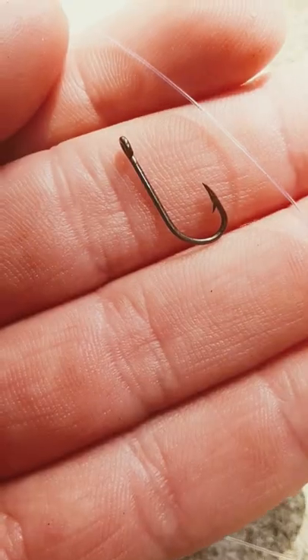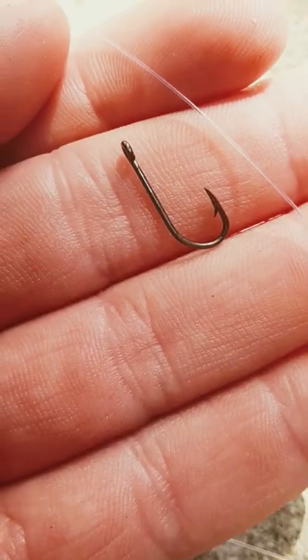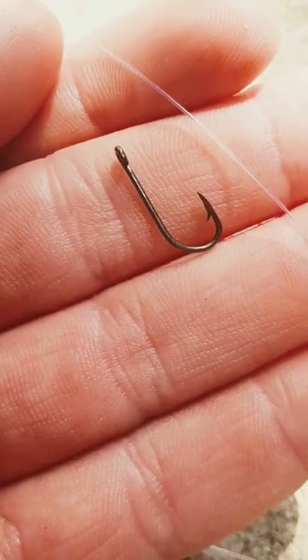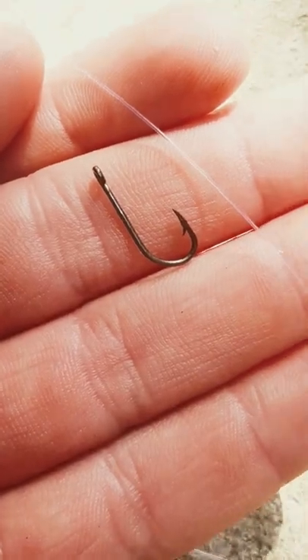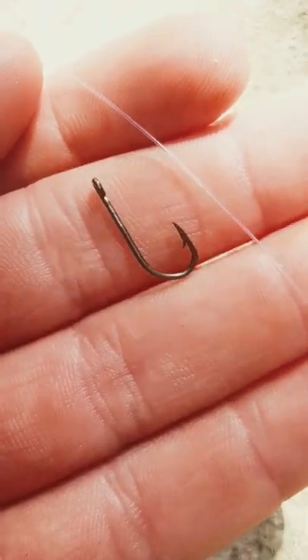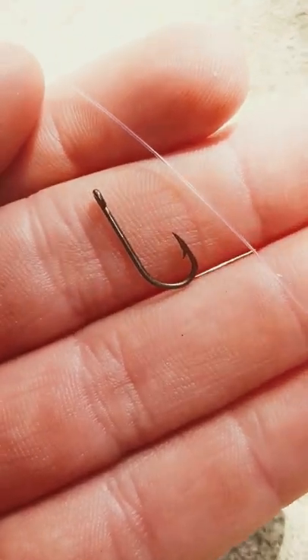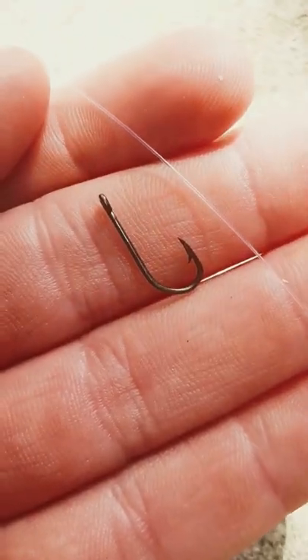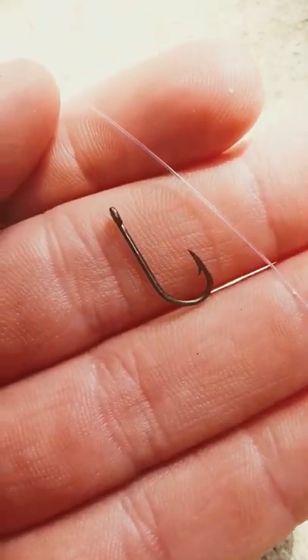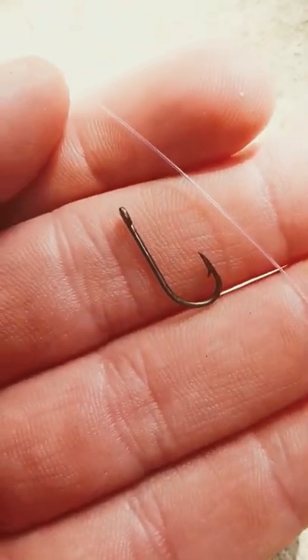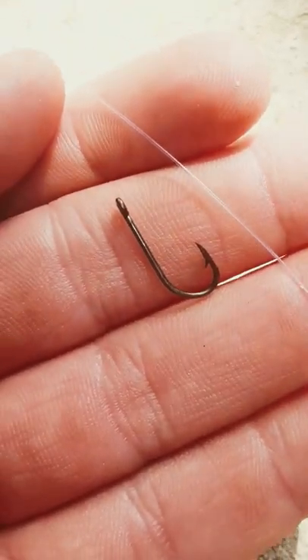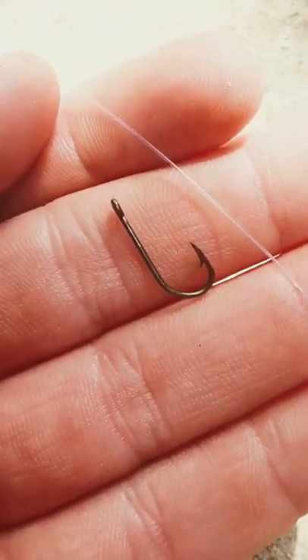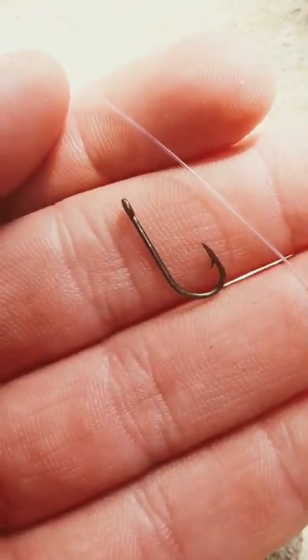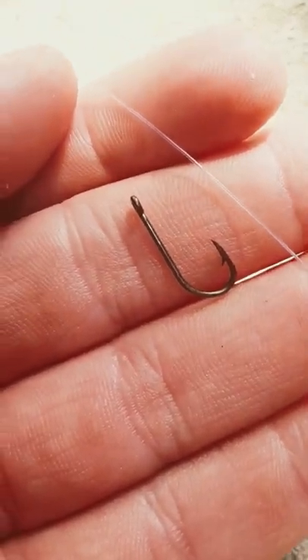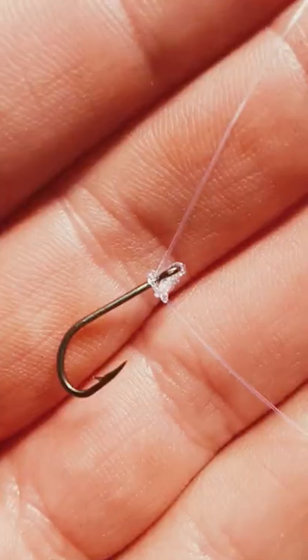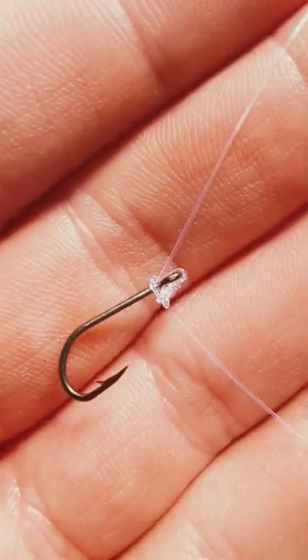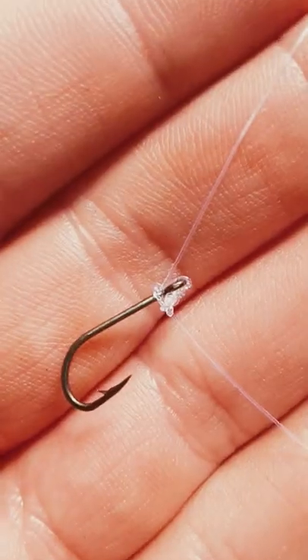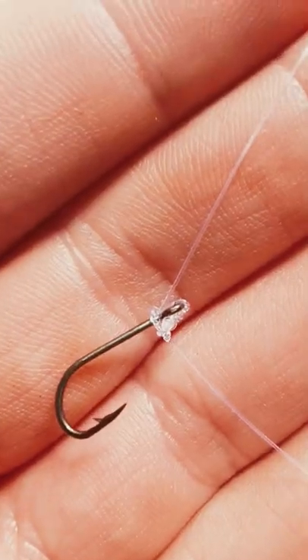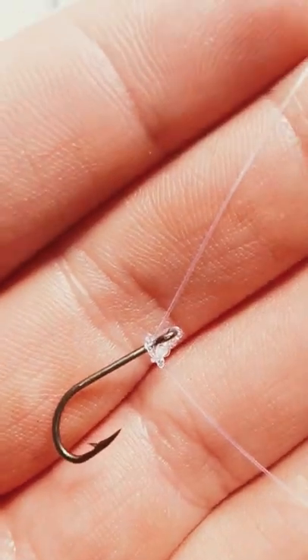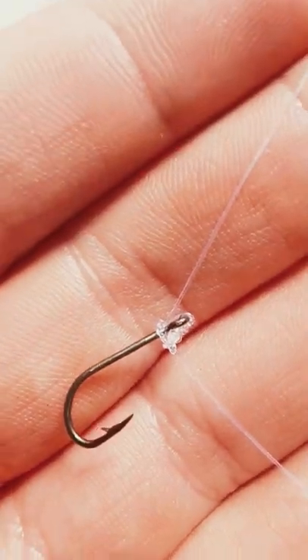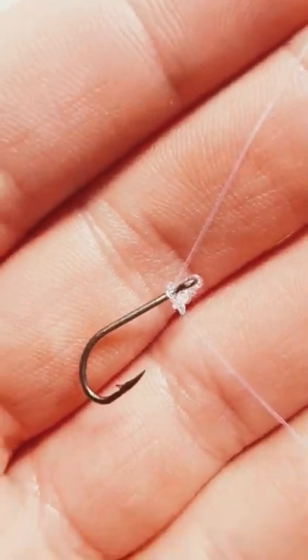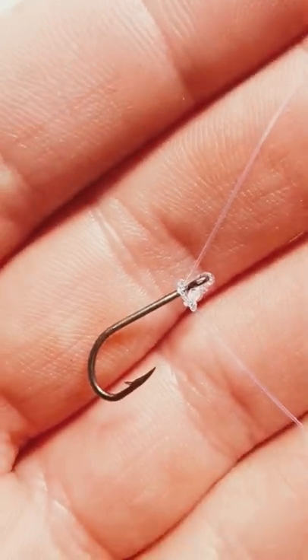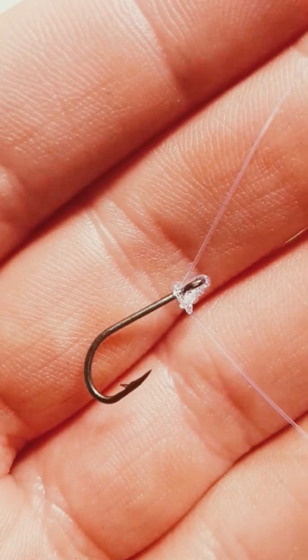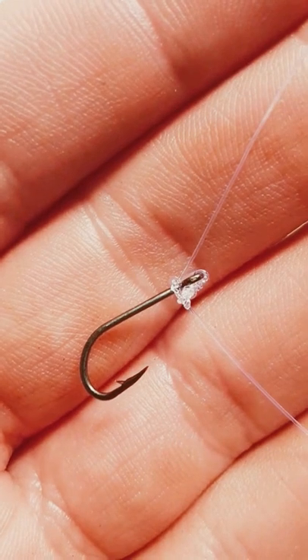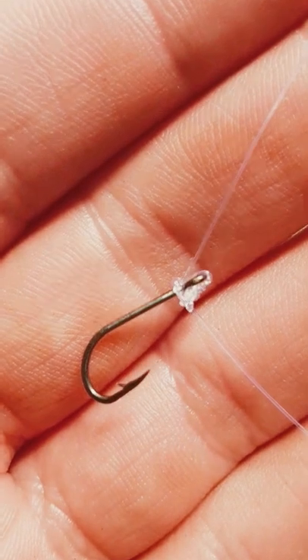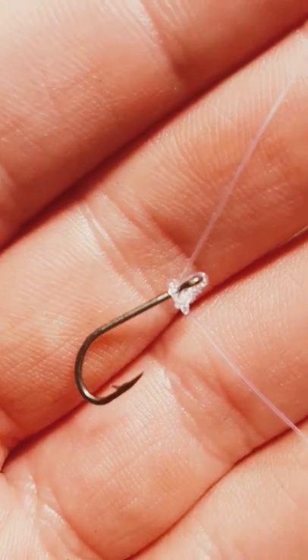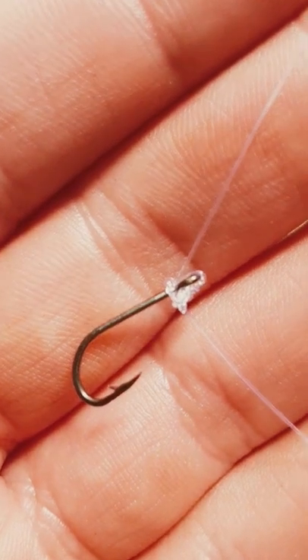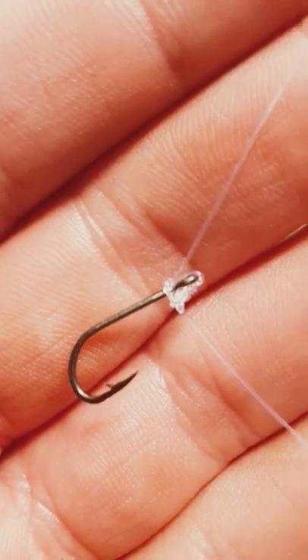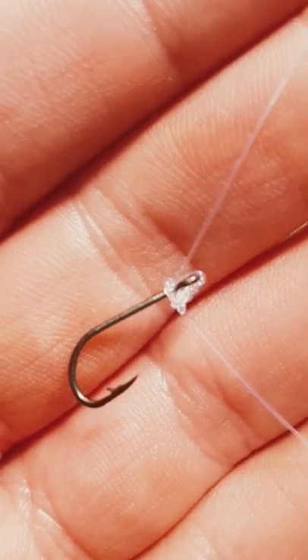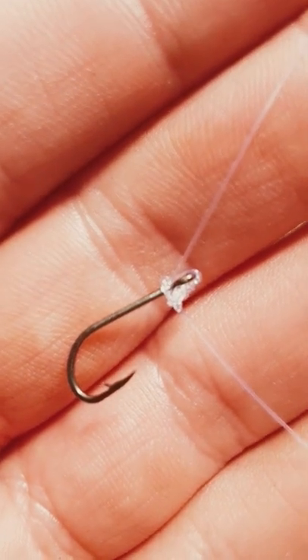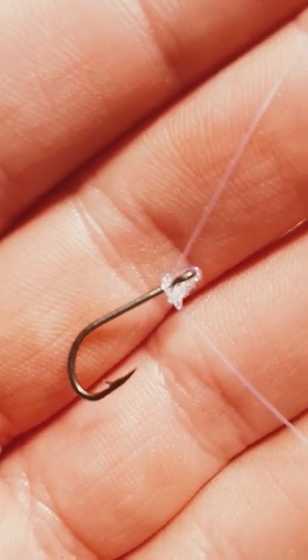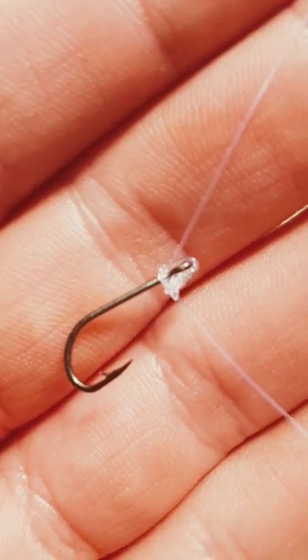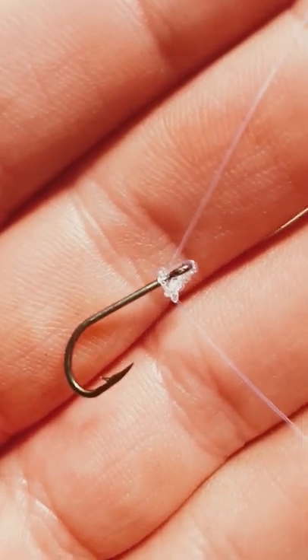Step 2, get yourself a hook and tie it on. 2 to 3 overhand knots should do just fine.